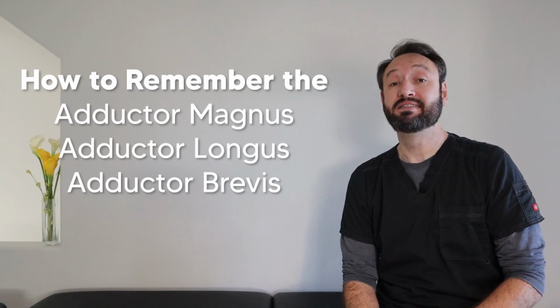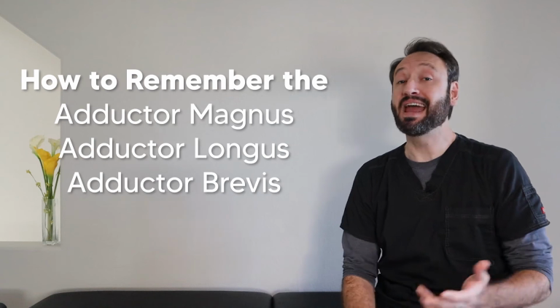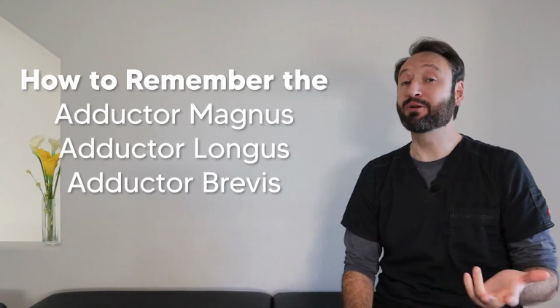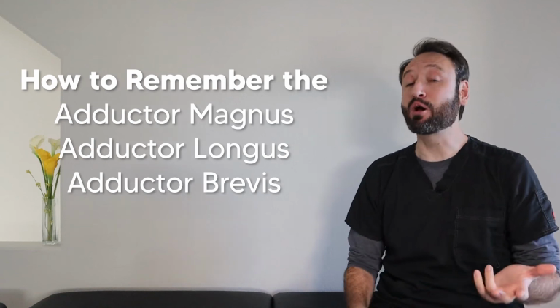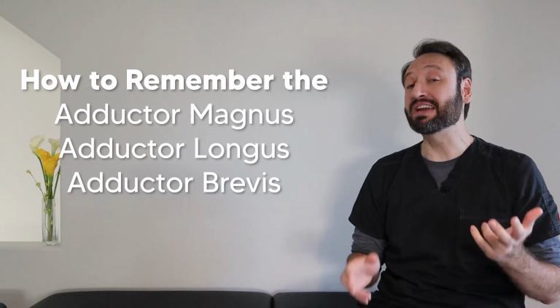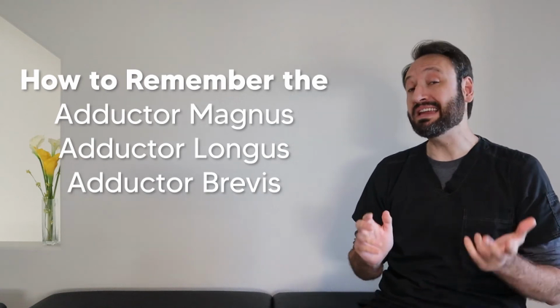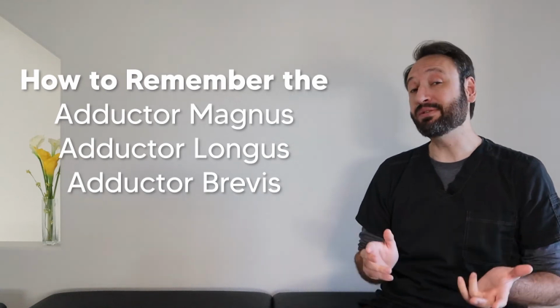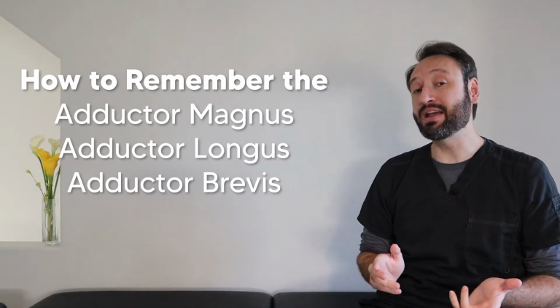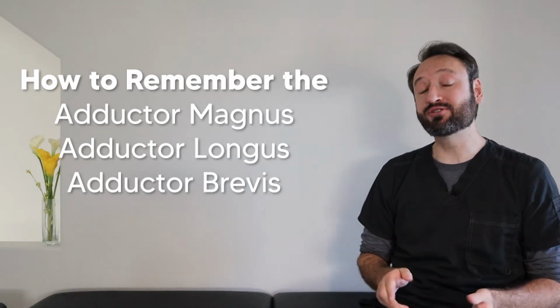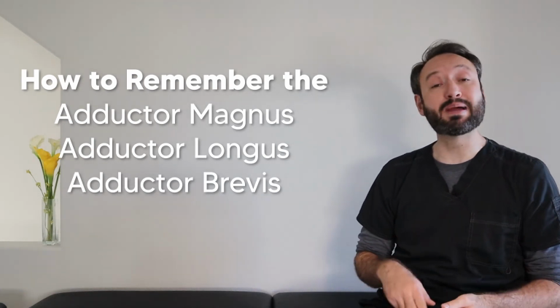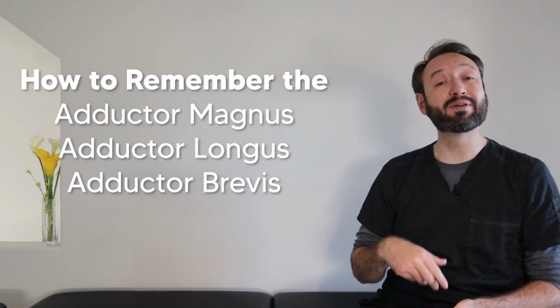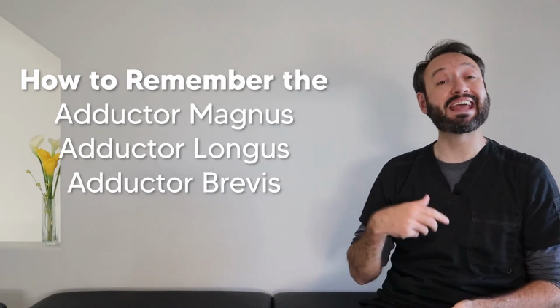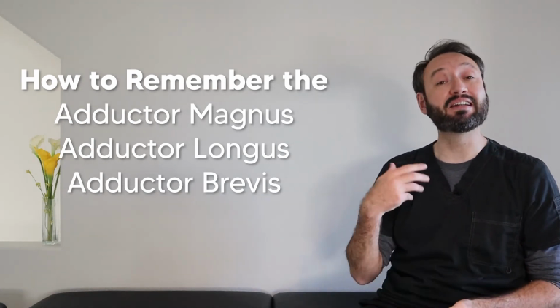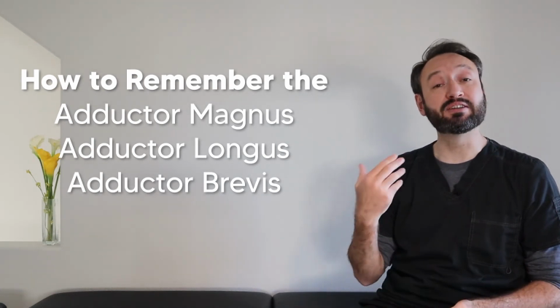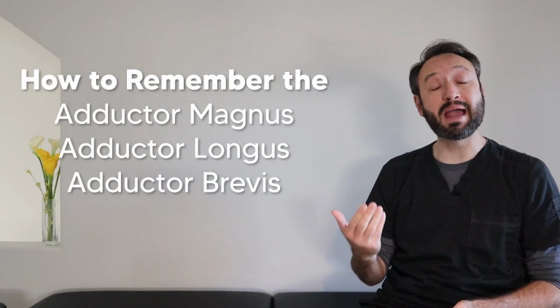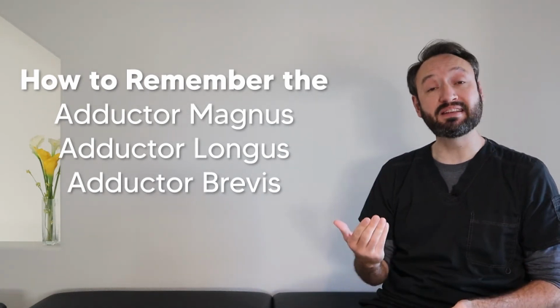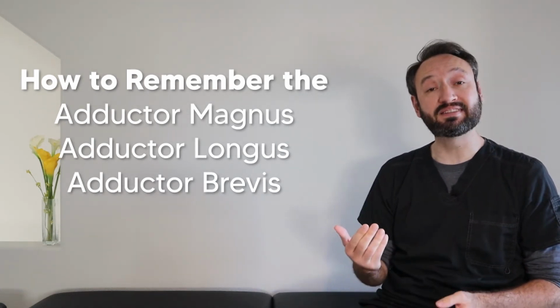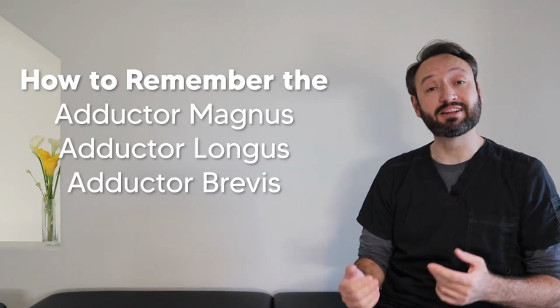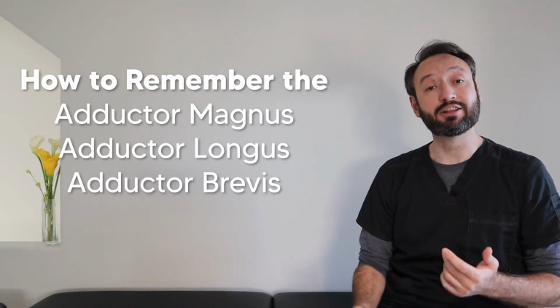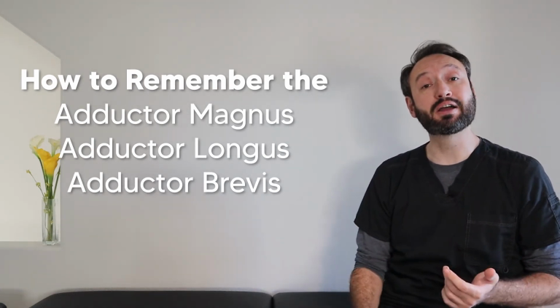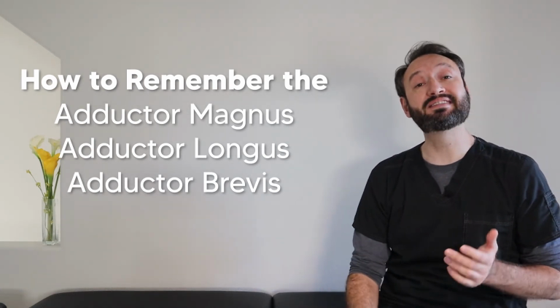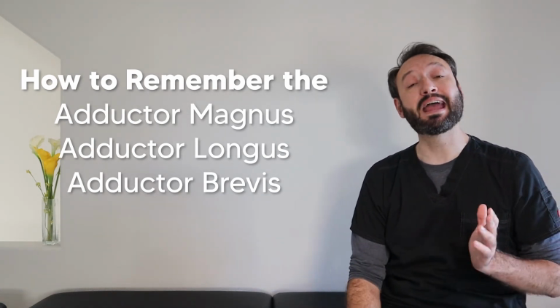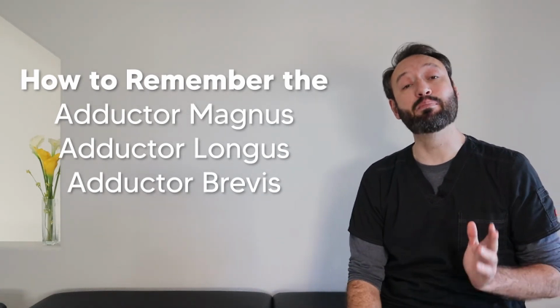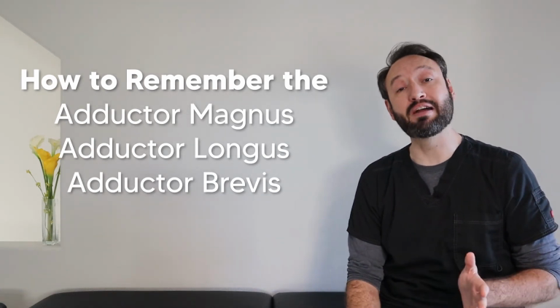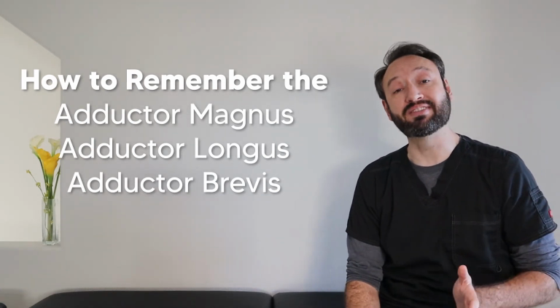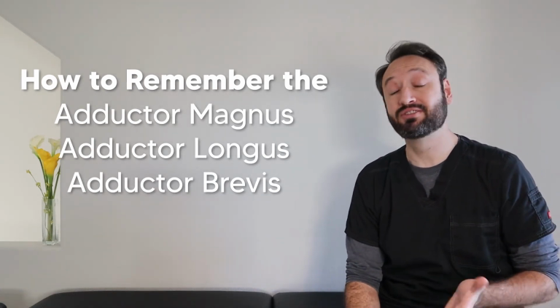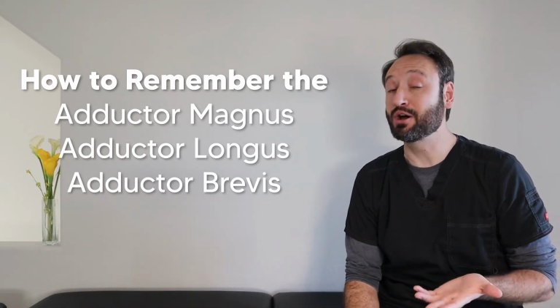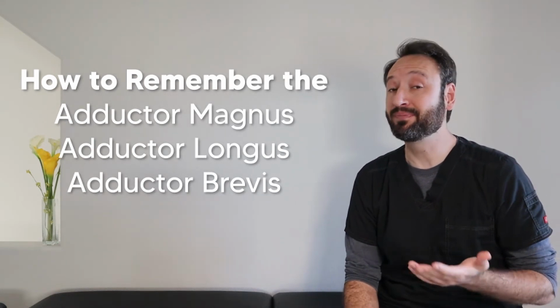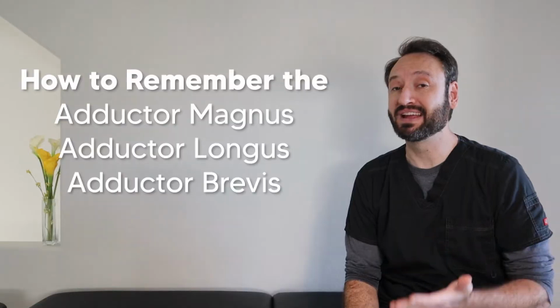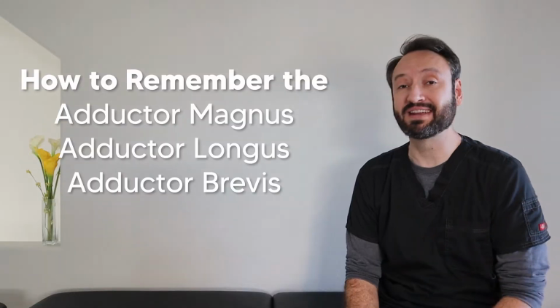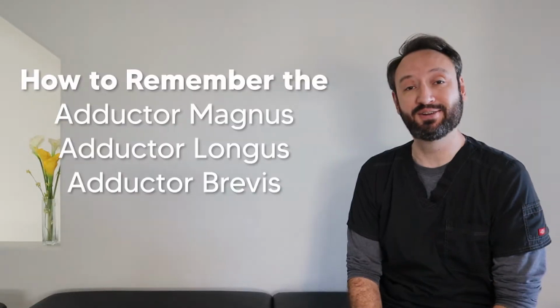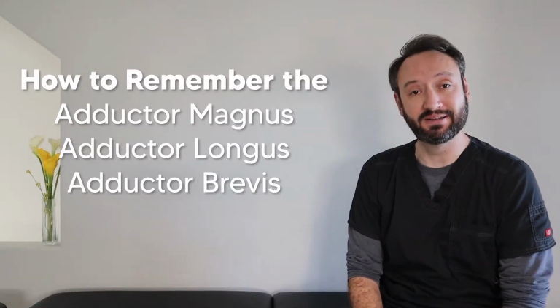Today we're going over easy ways to remember the adductor magnus, longus, and brevis. So let's get to it.